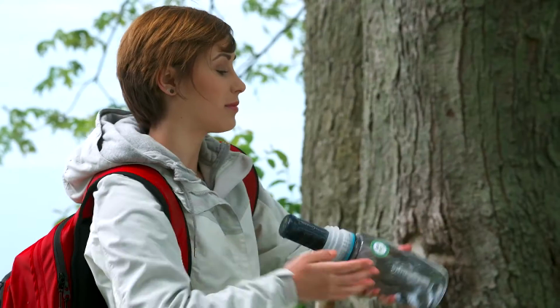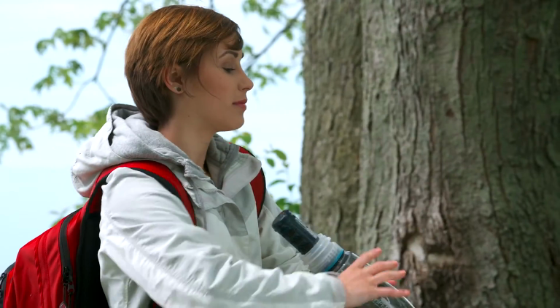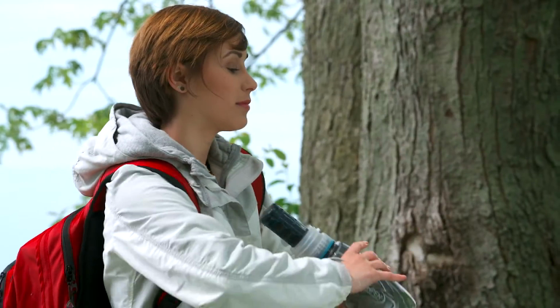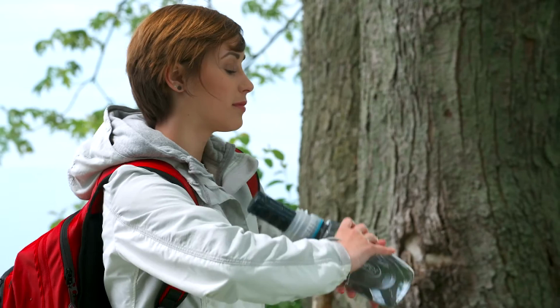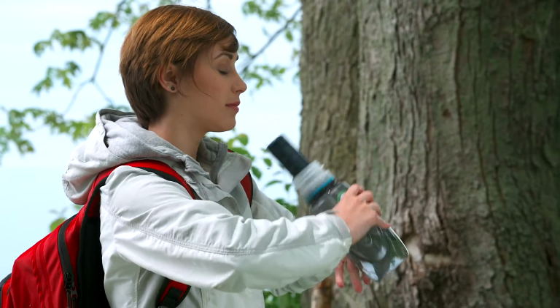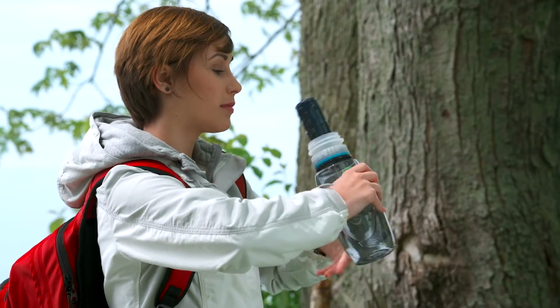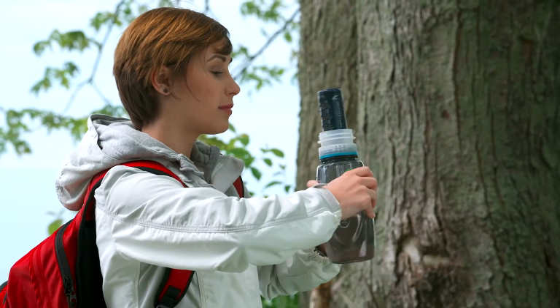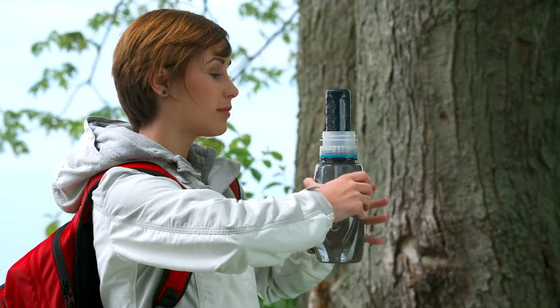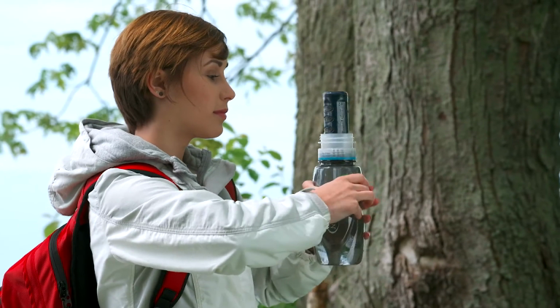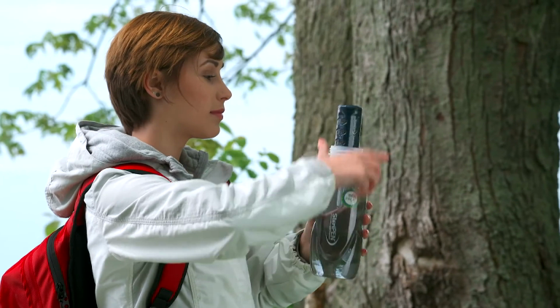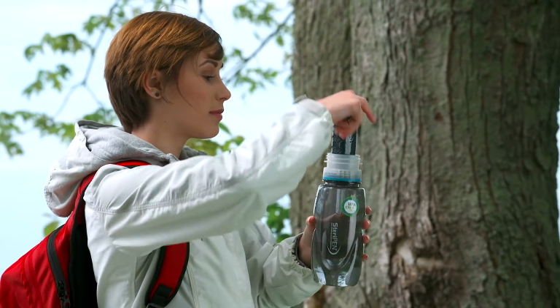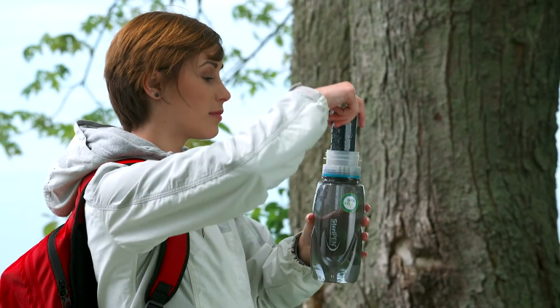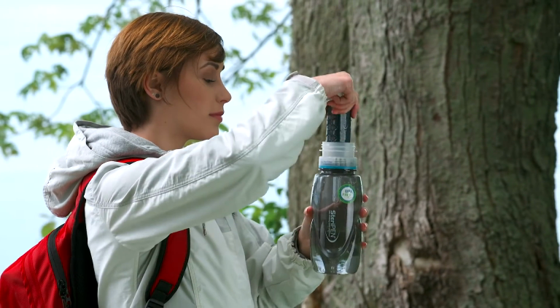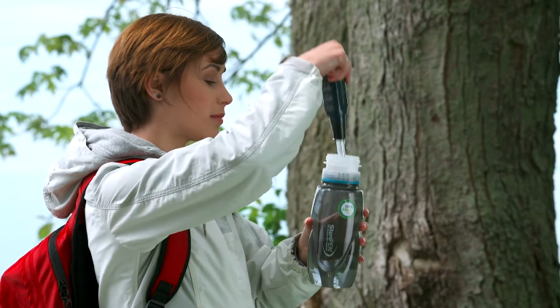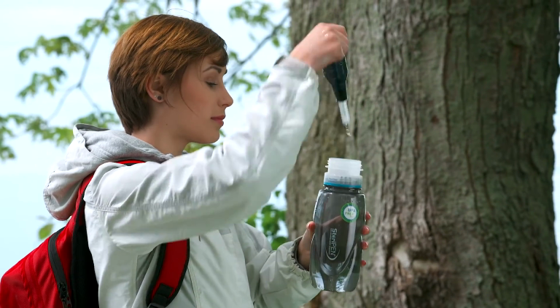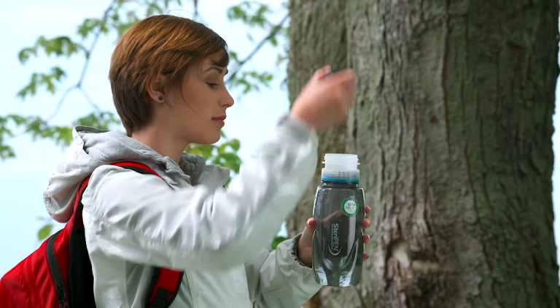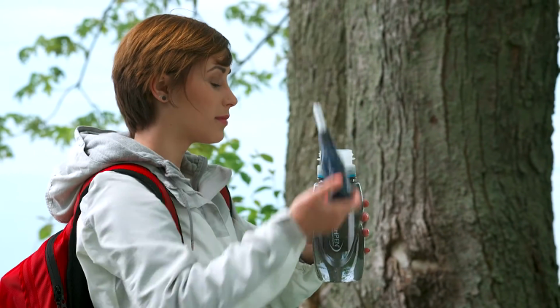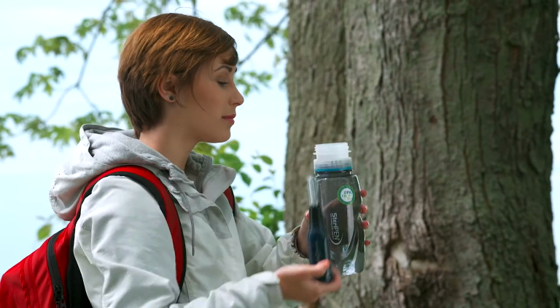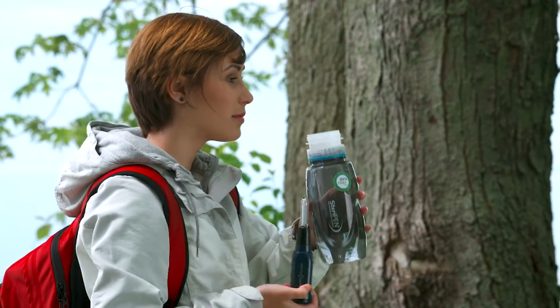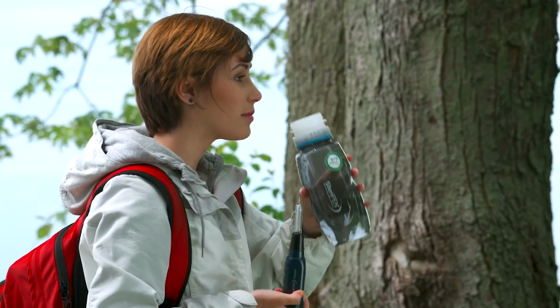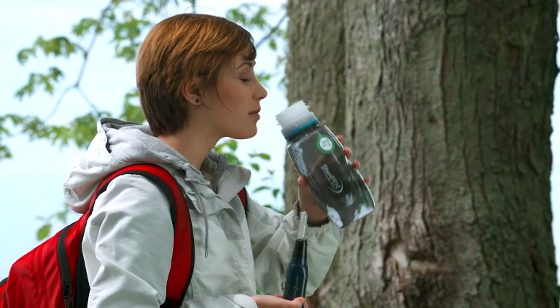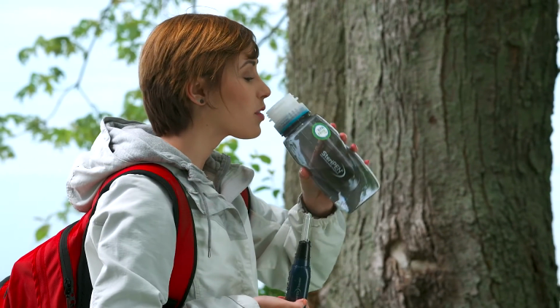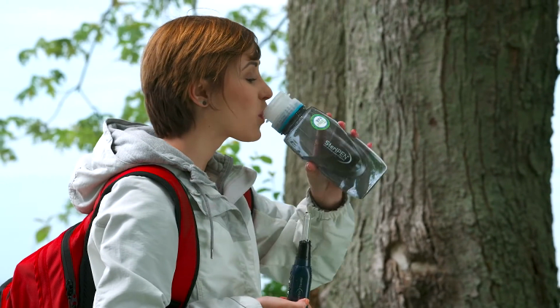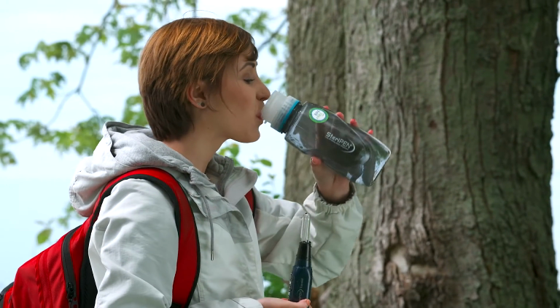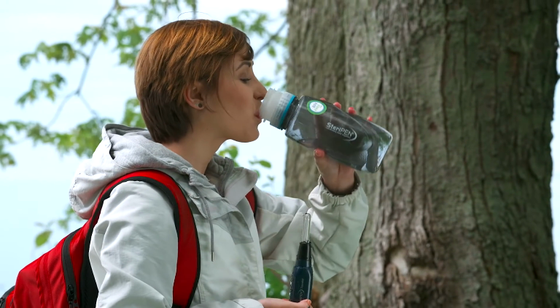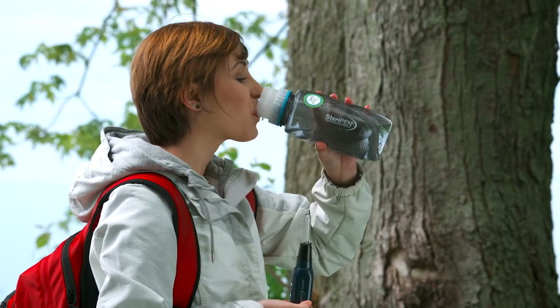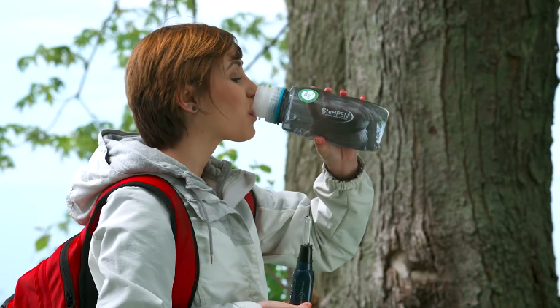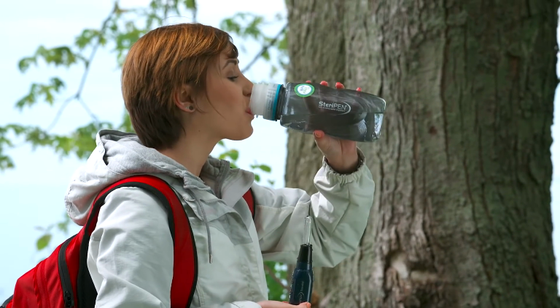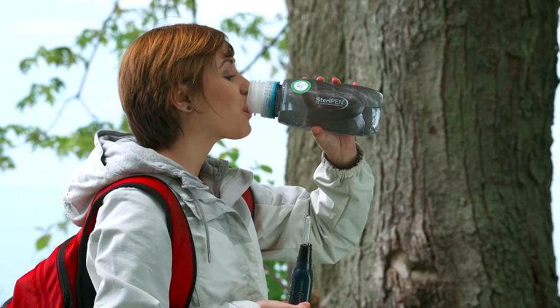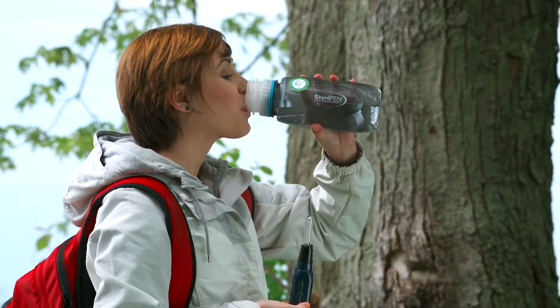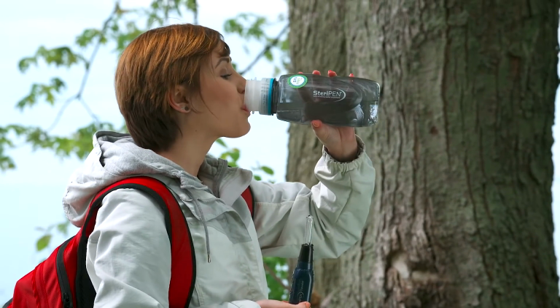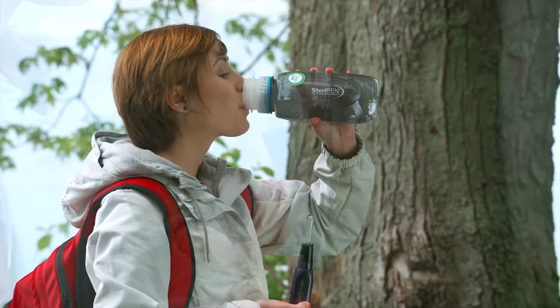A half liter of water is treated in 48 seconds. A full liter in 90 seconds.